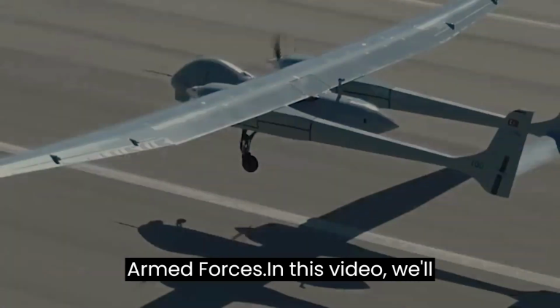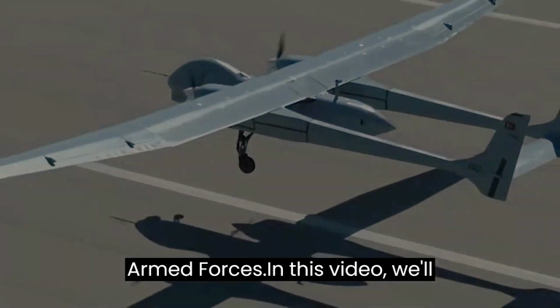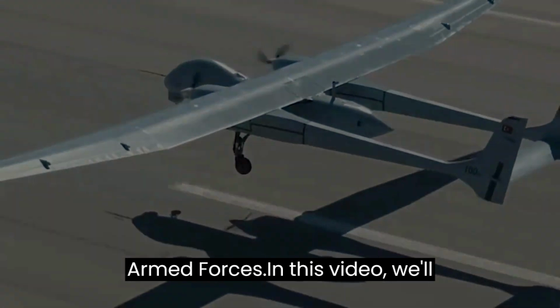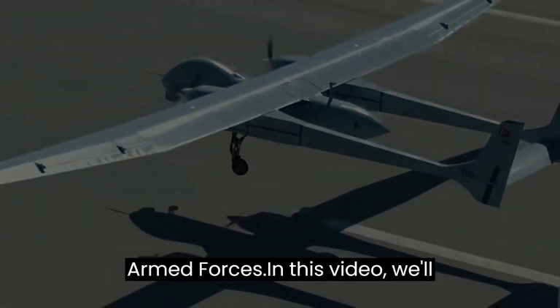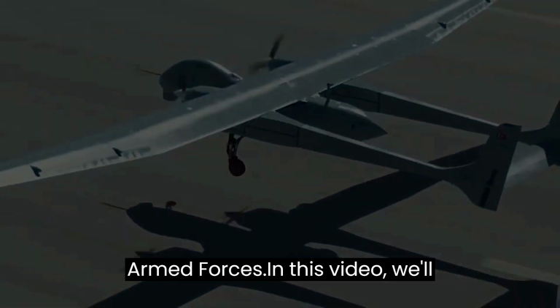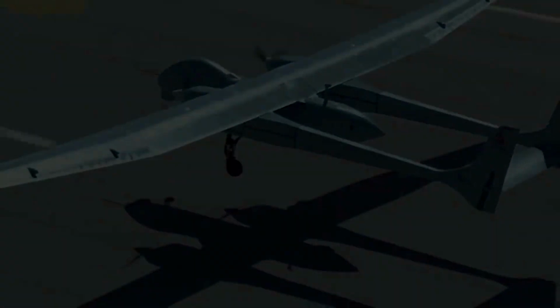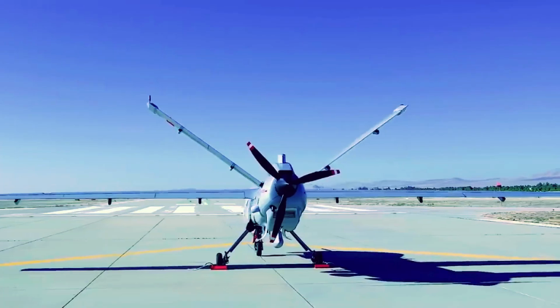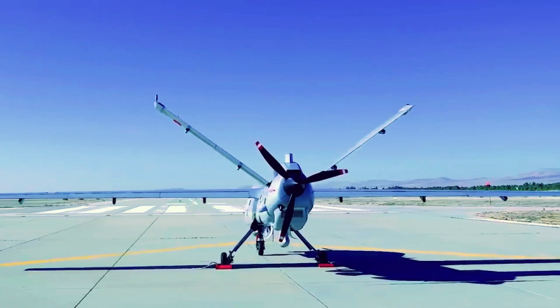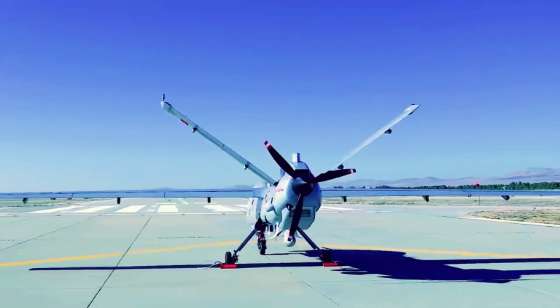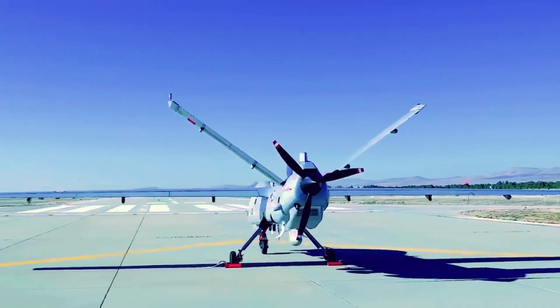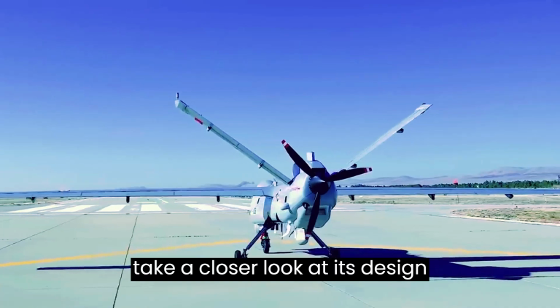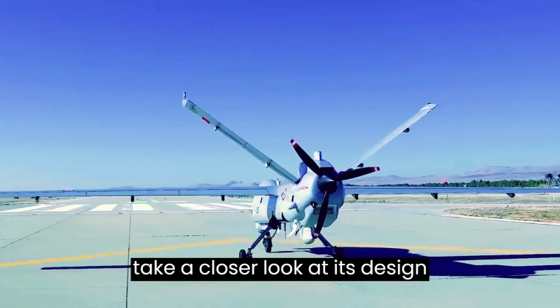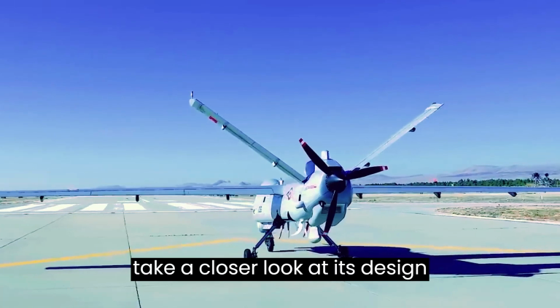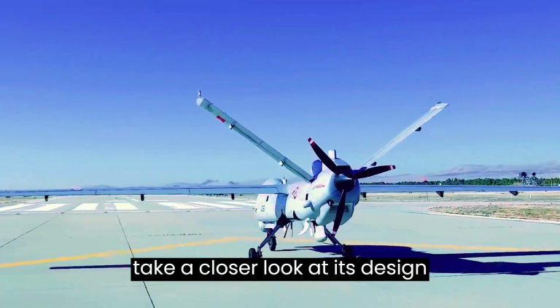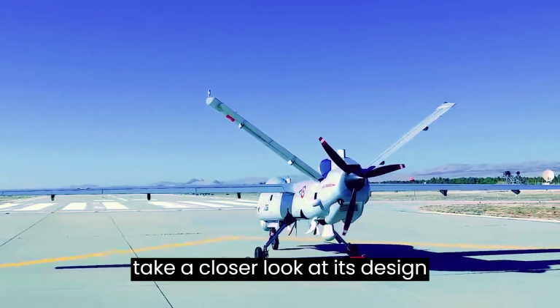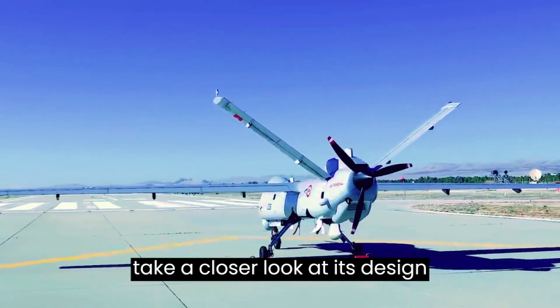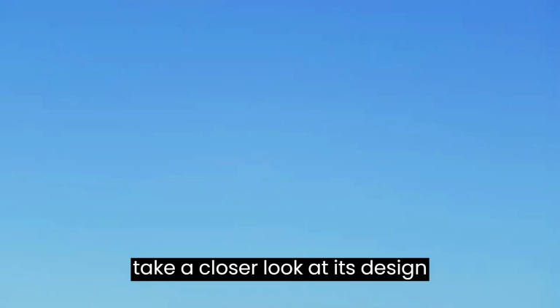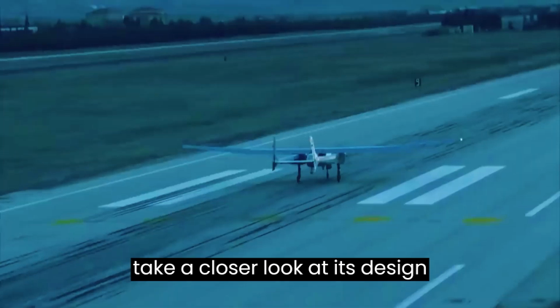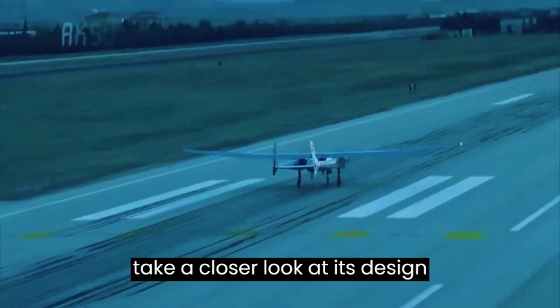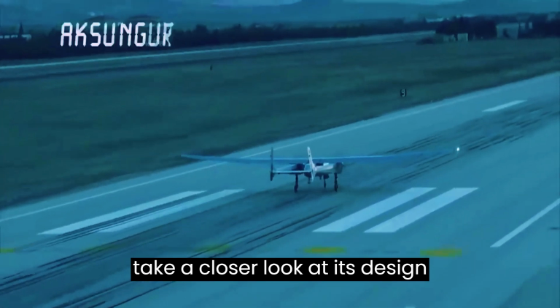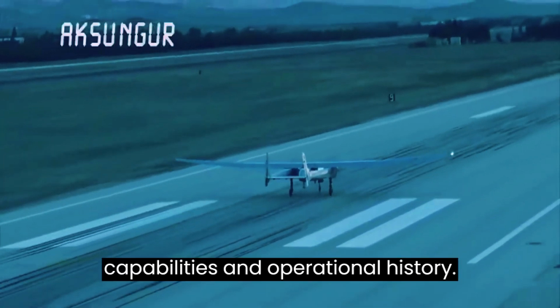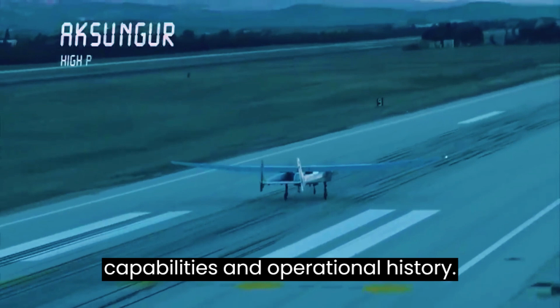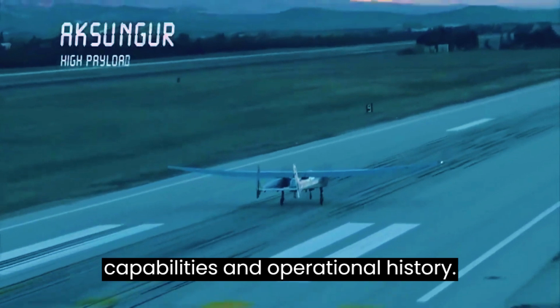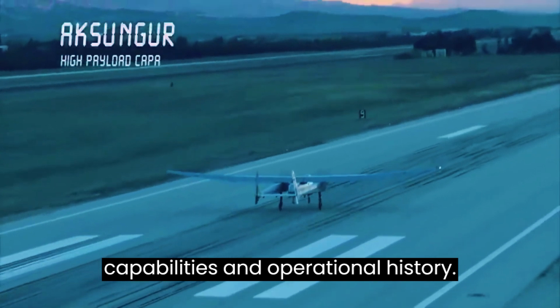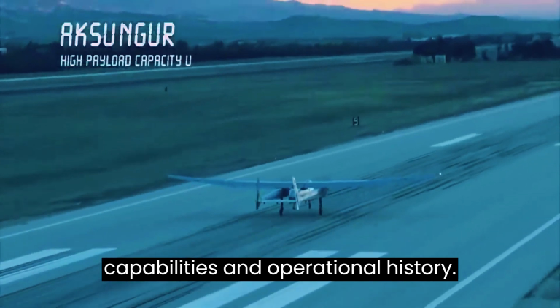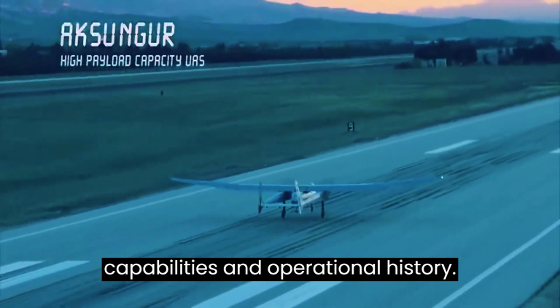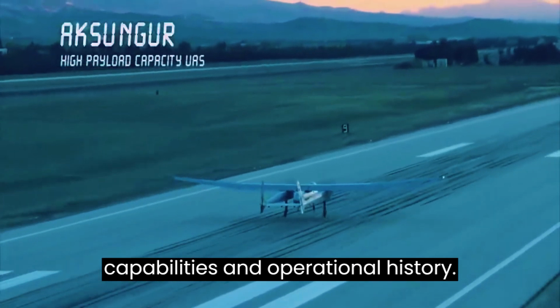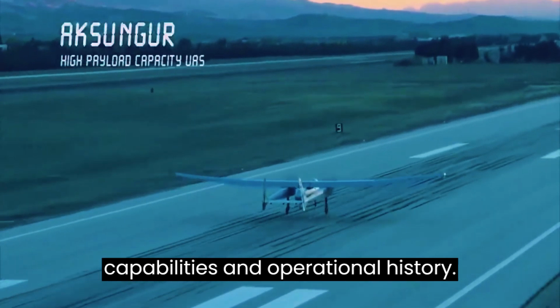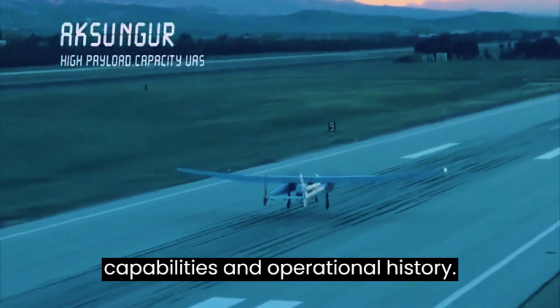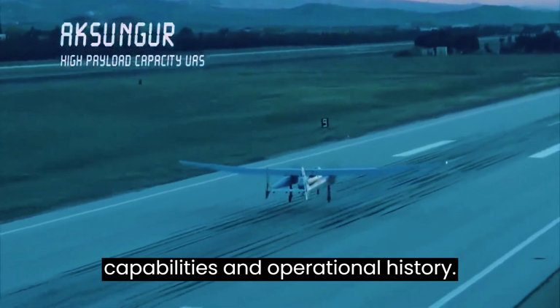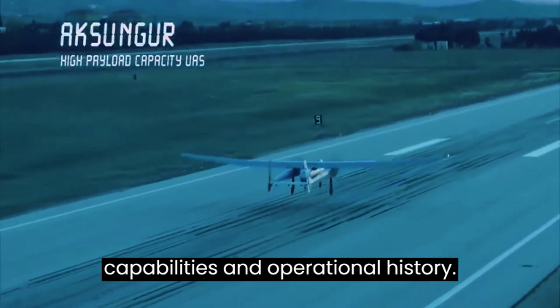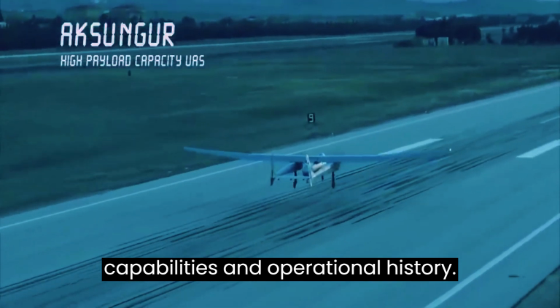In this video, we'll take a closer look at its design, capabilities, and operational history.